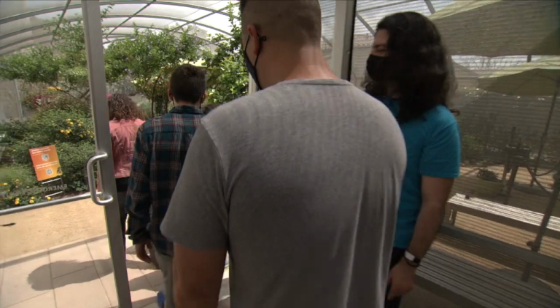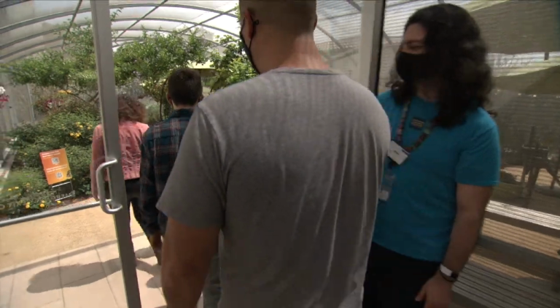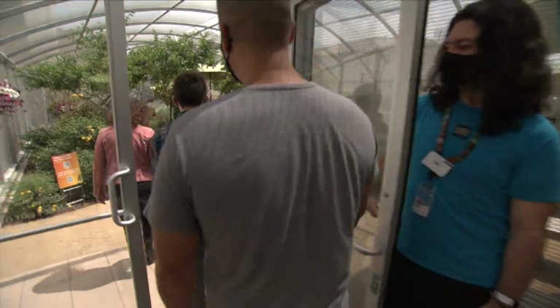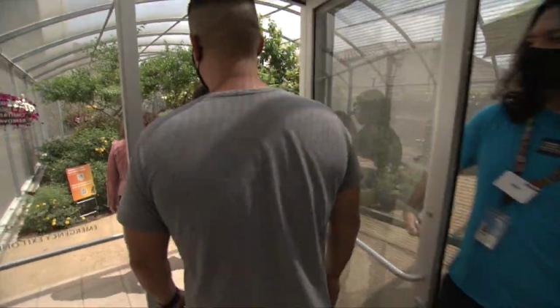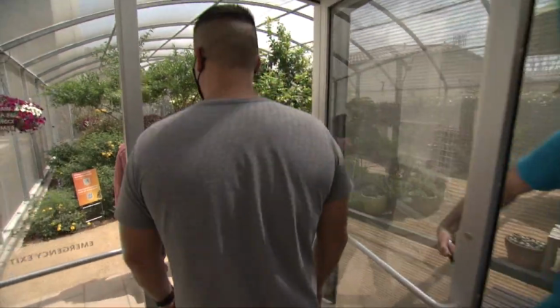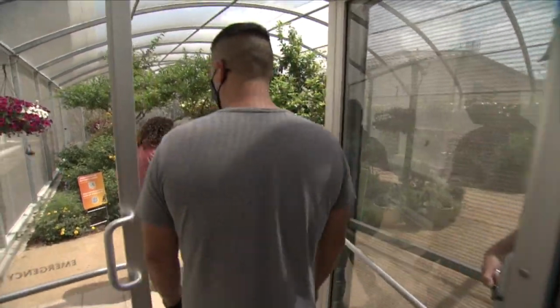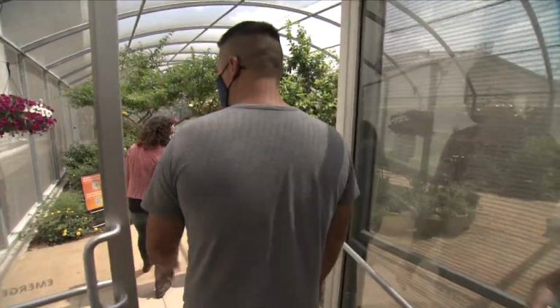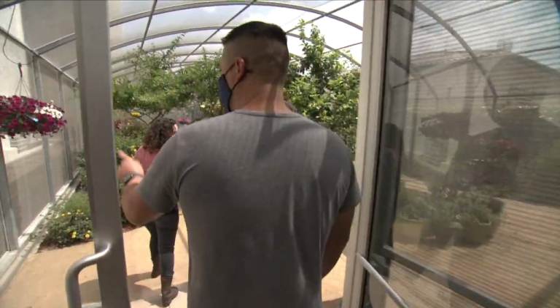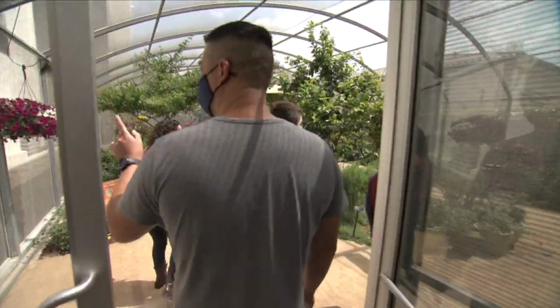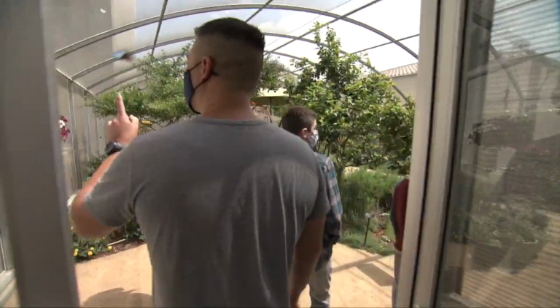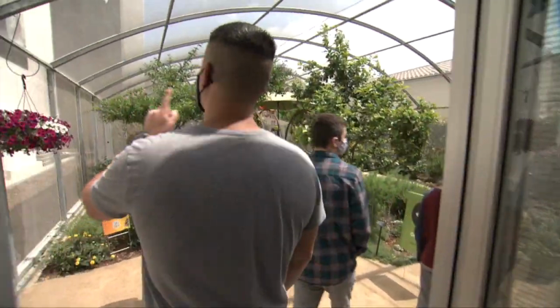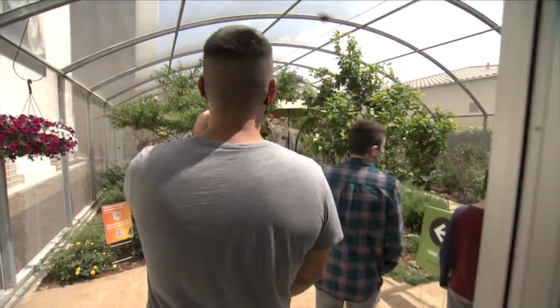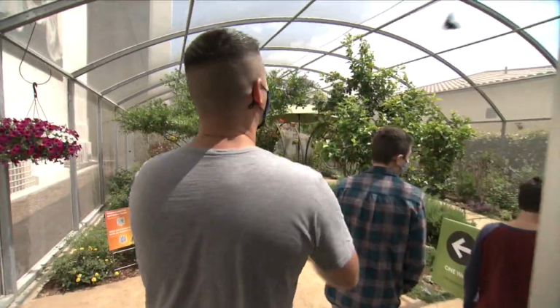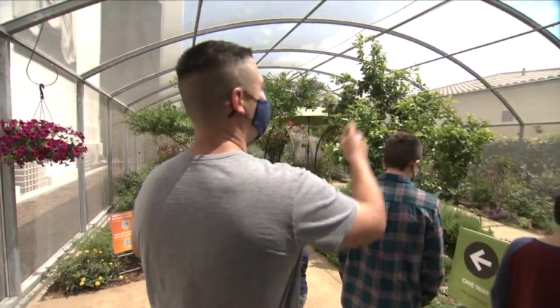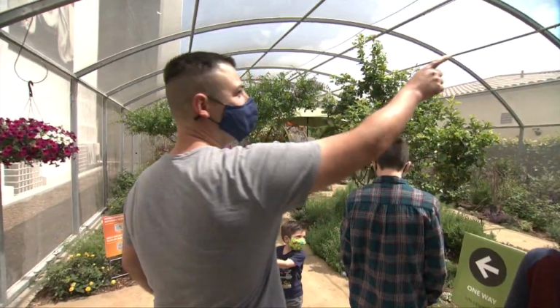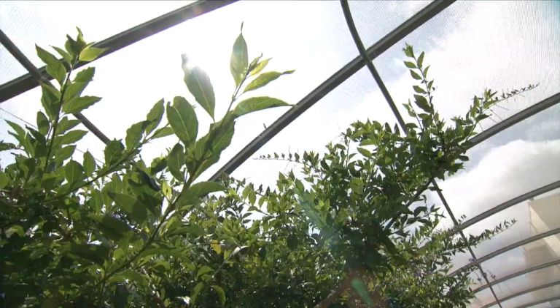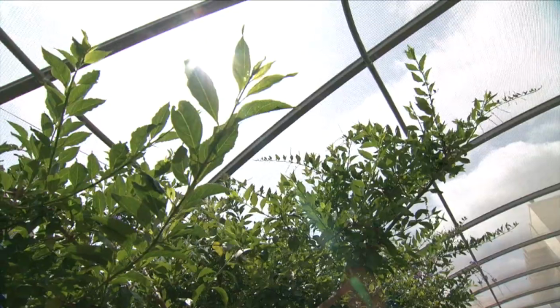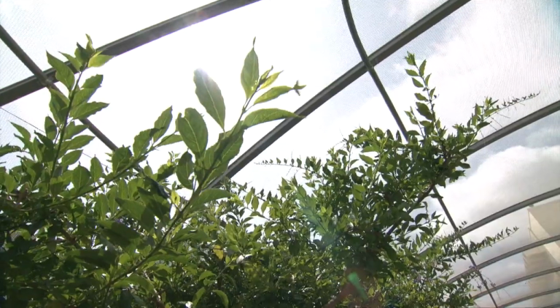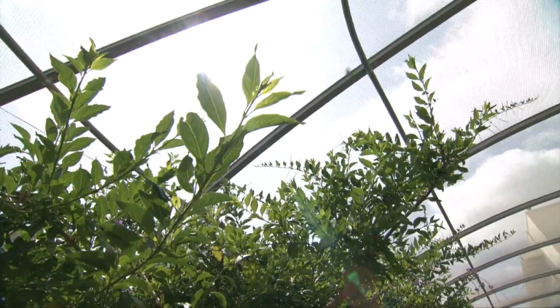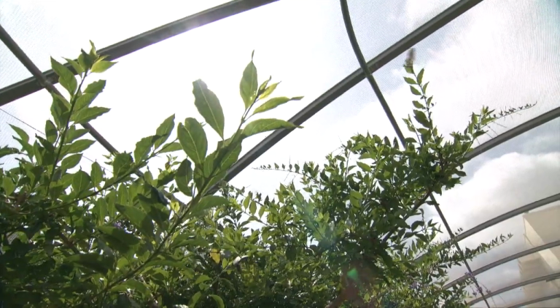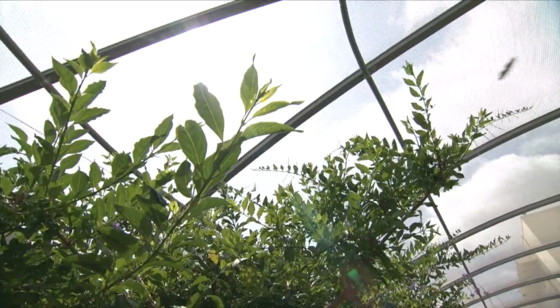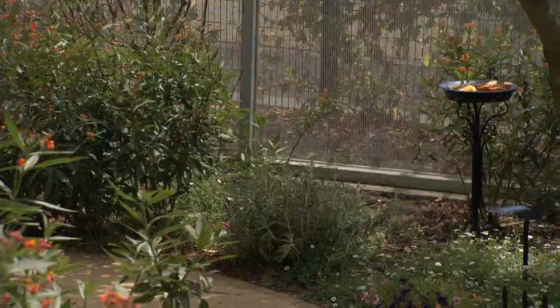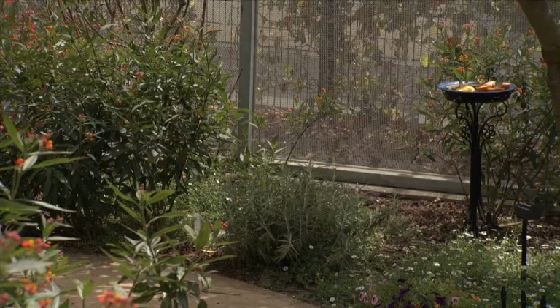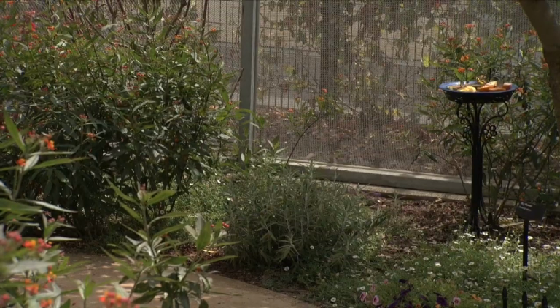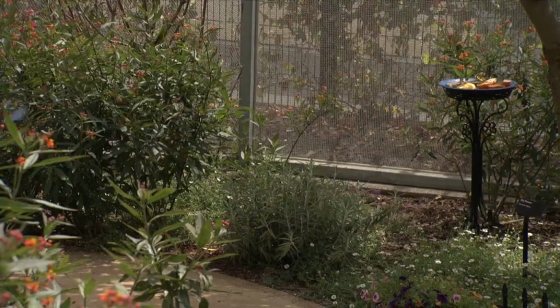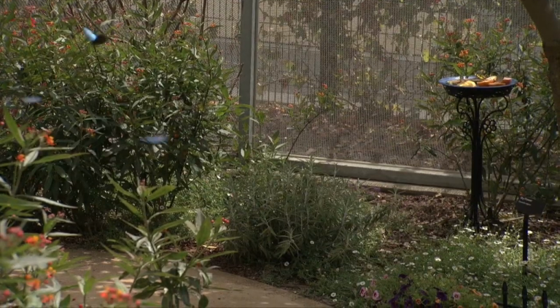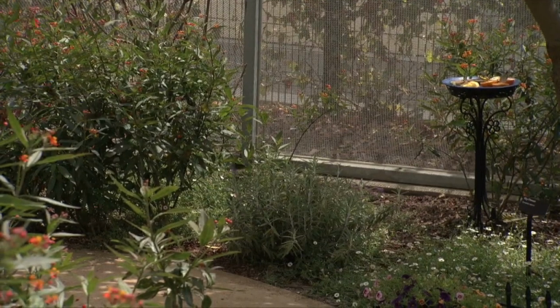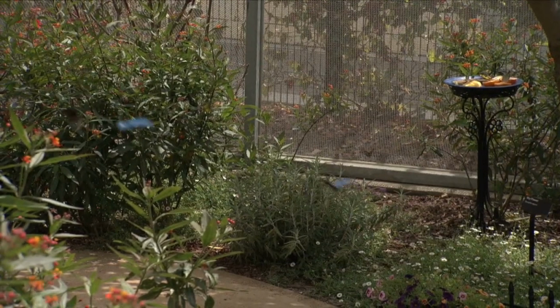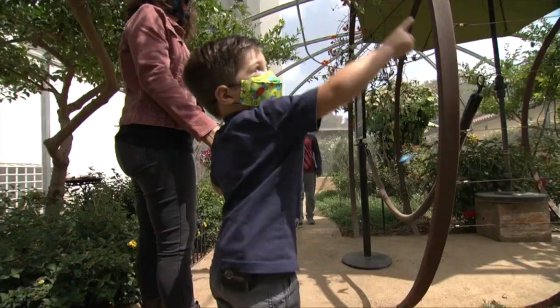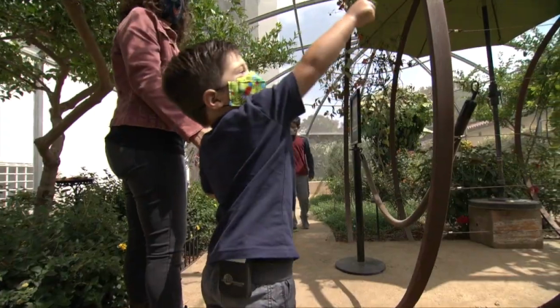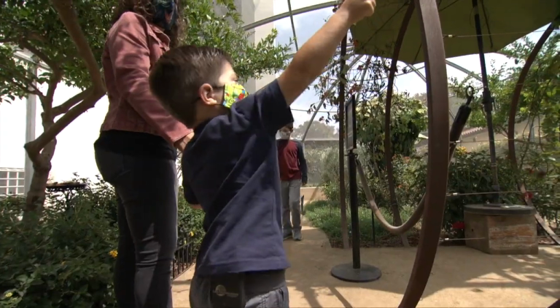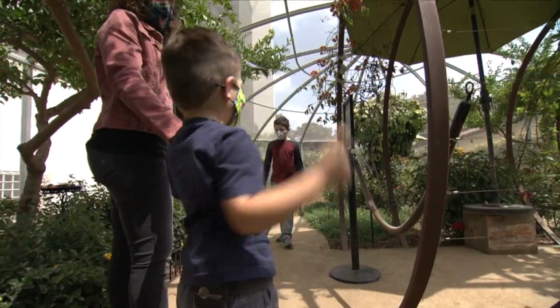Whoa! Look at this one, guys. Look at what color their wings are. That one's not blue! That one's brown.